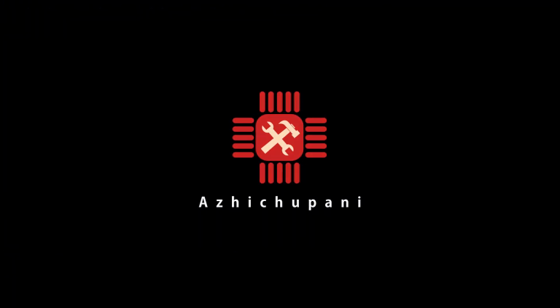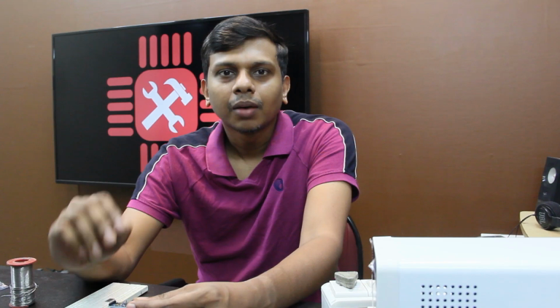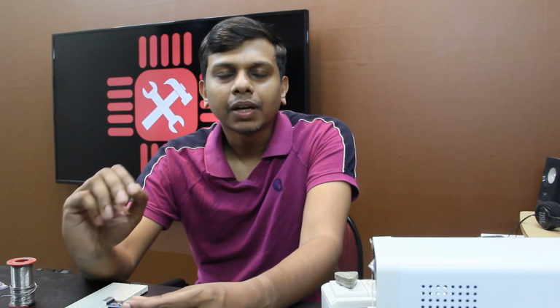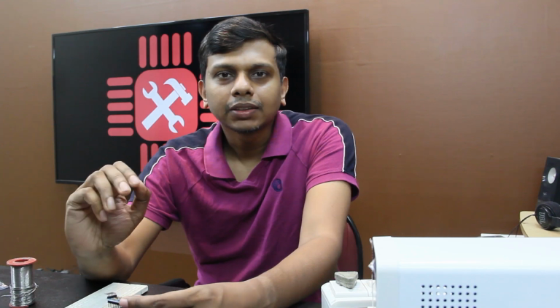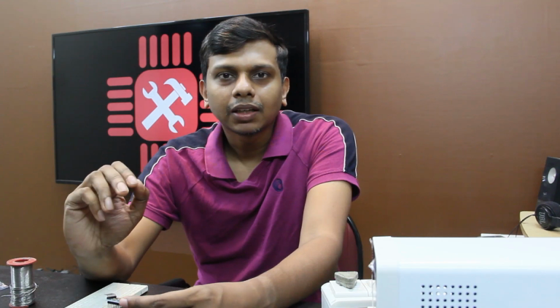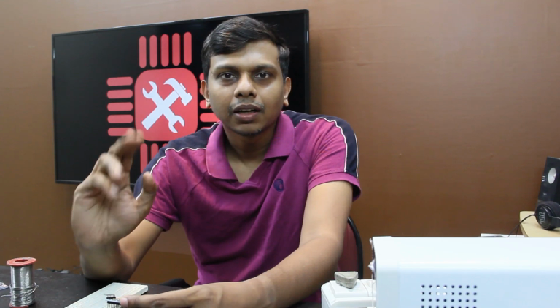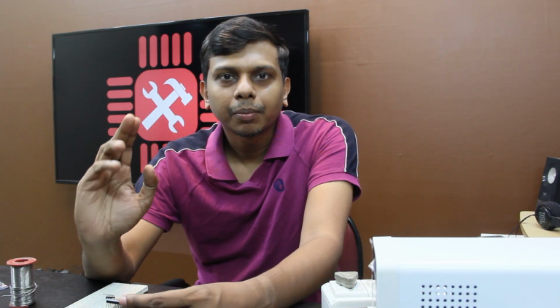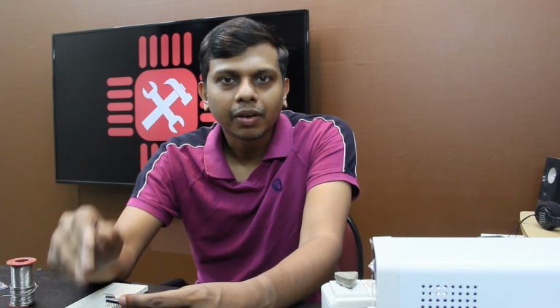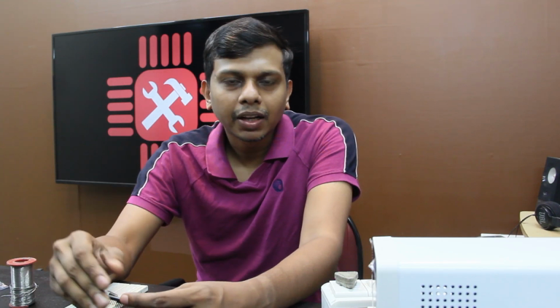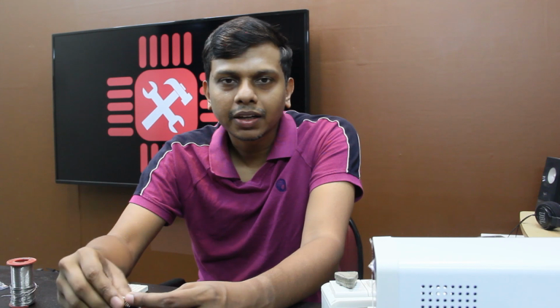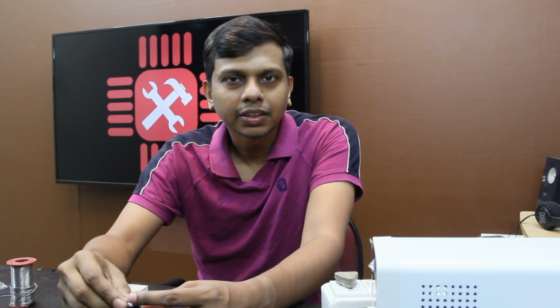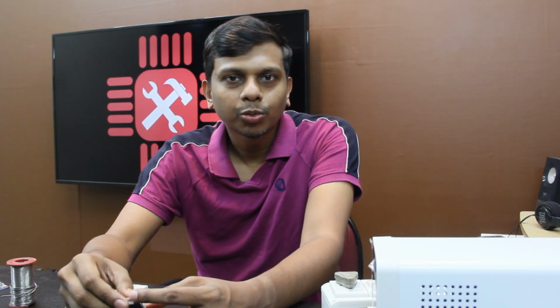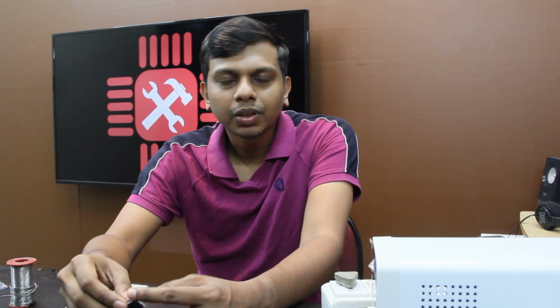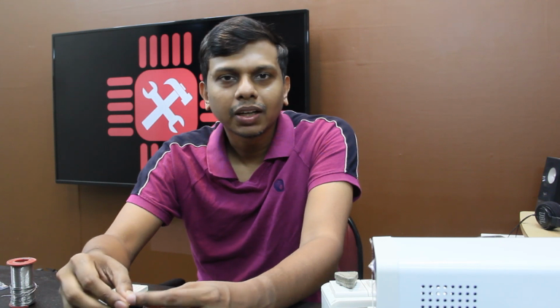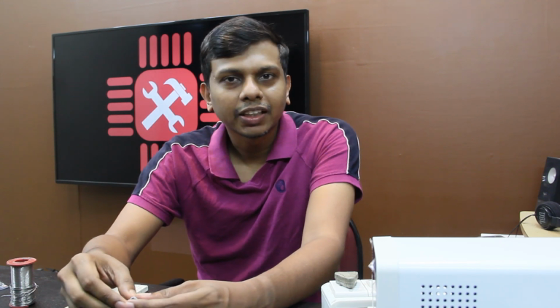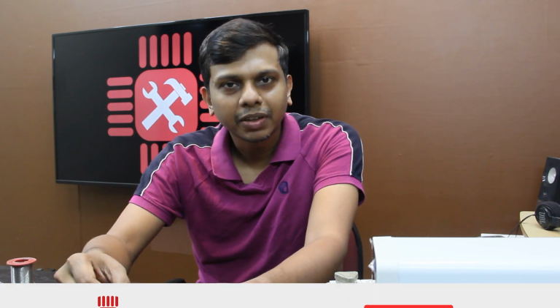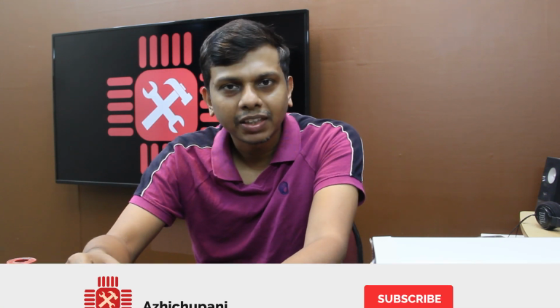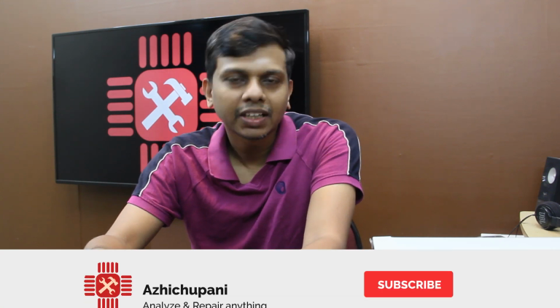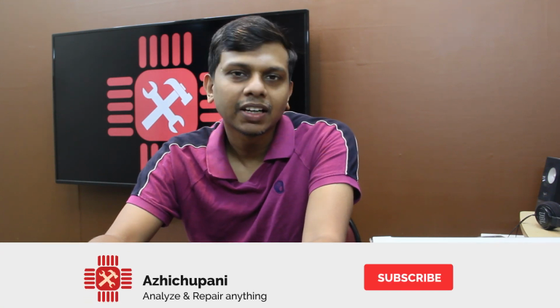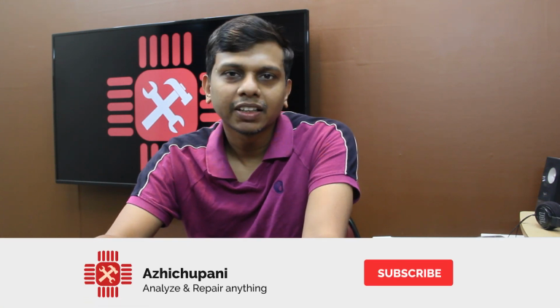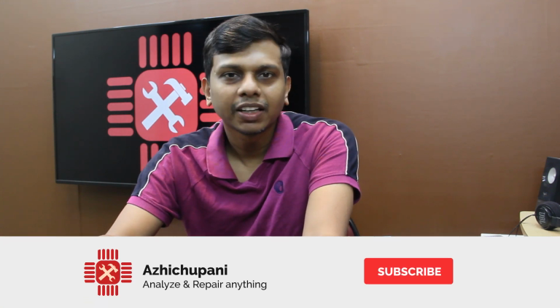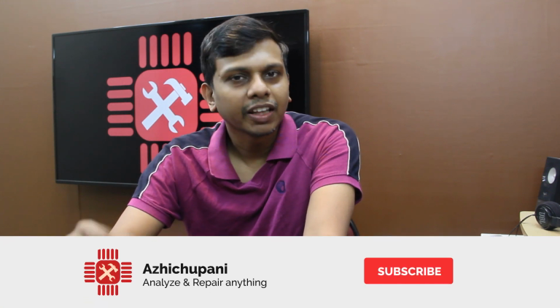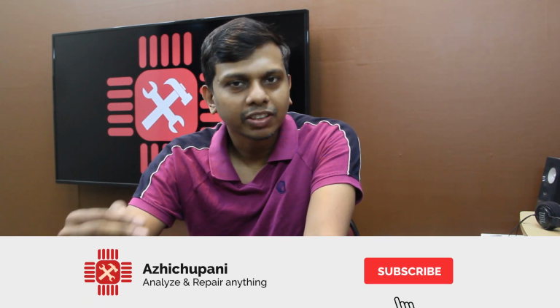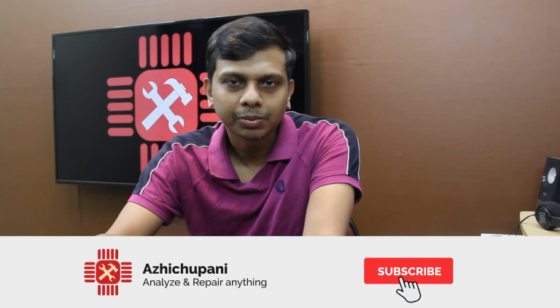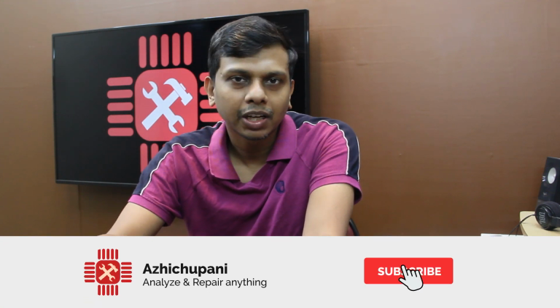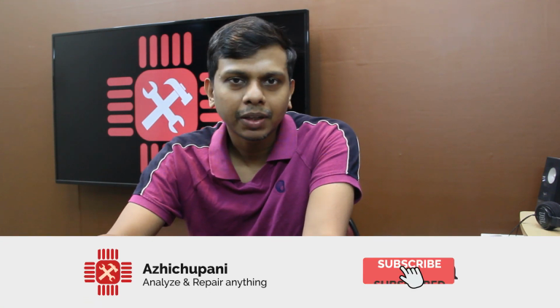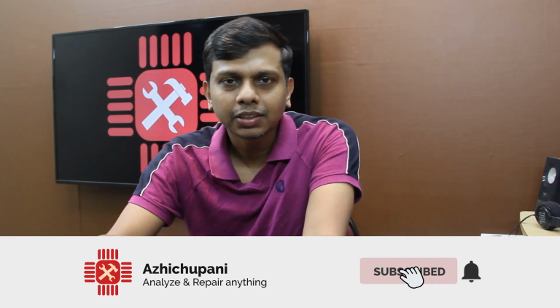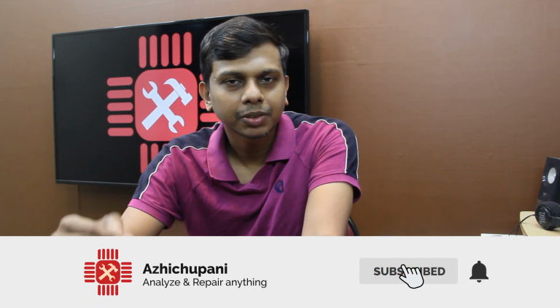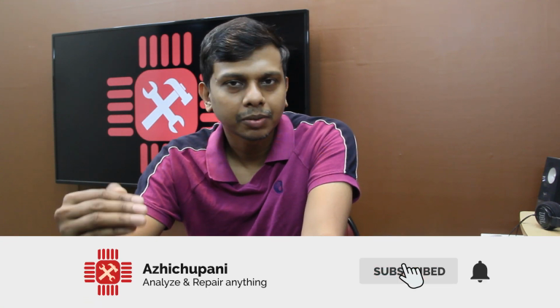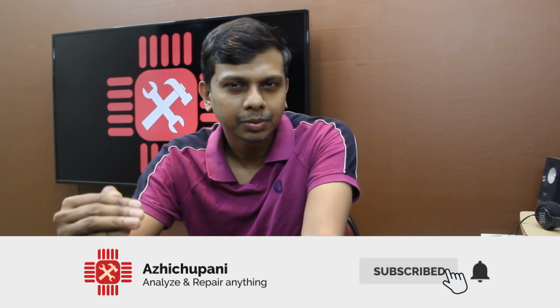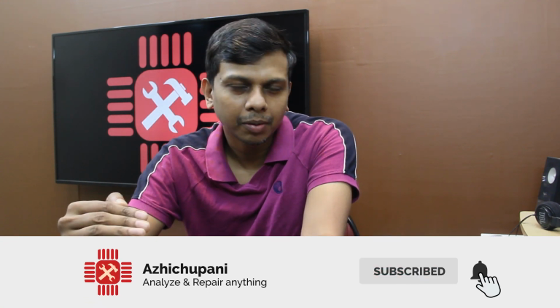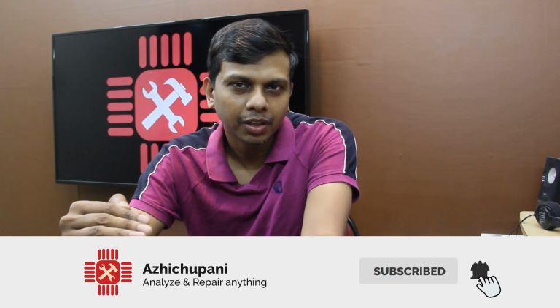Now guys, I'm going to show you the channel. Subscribe using the subscribe button.